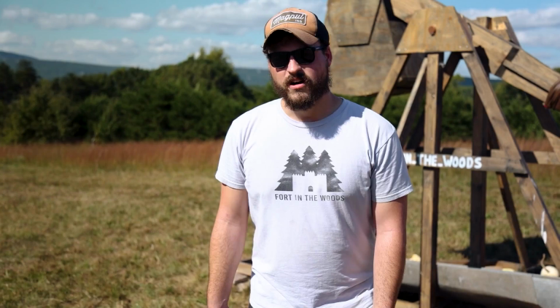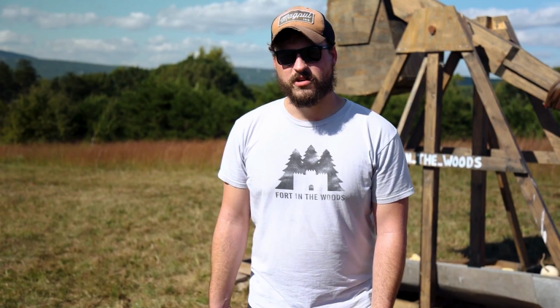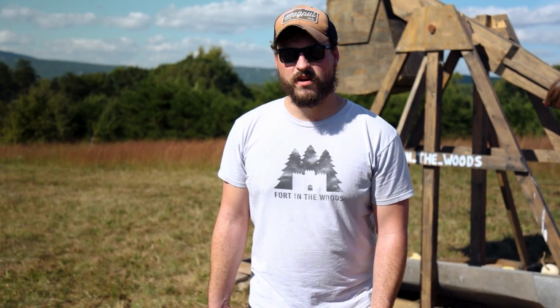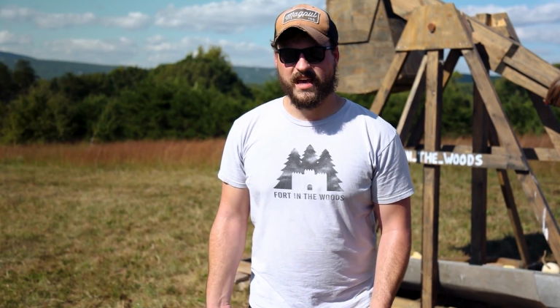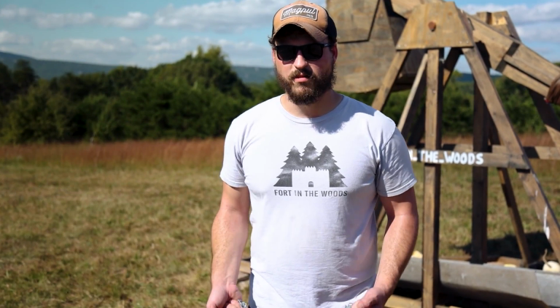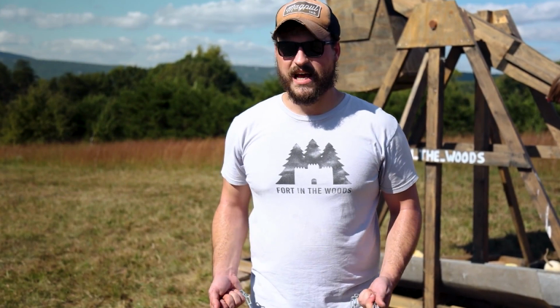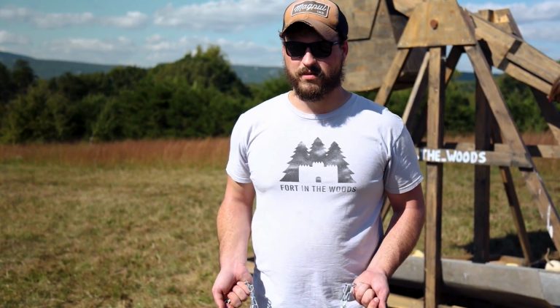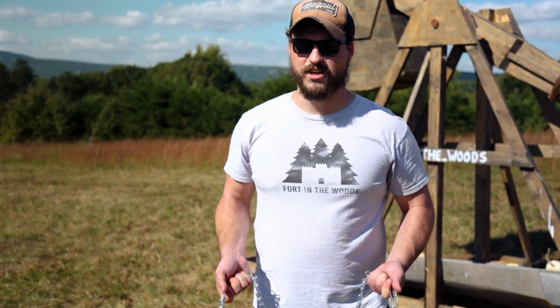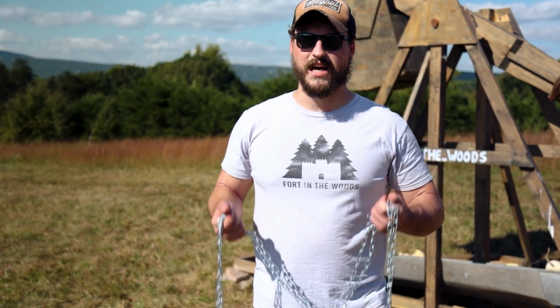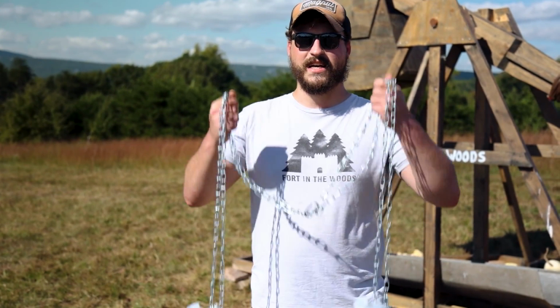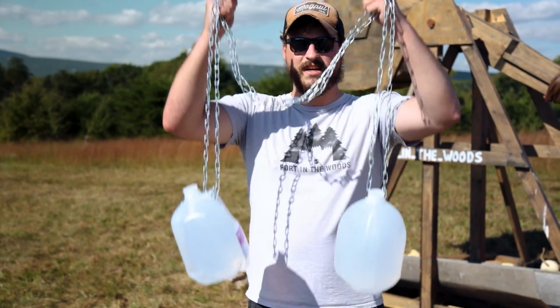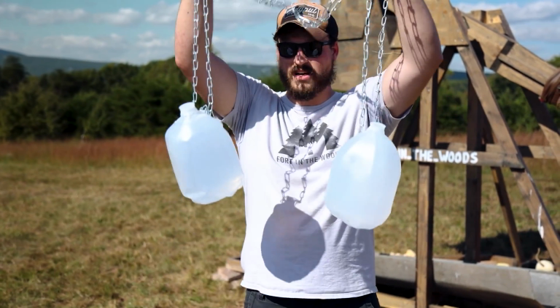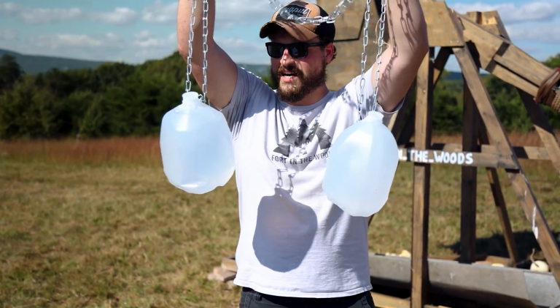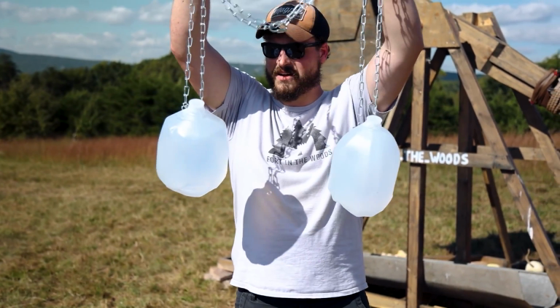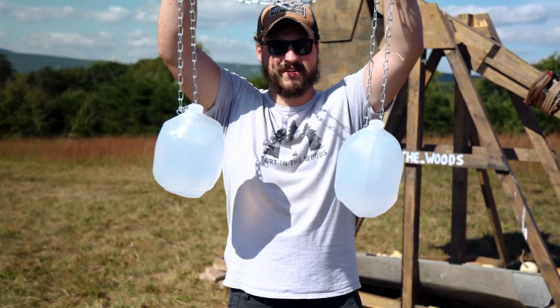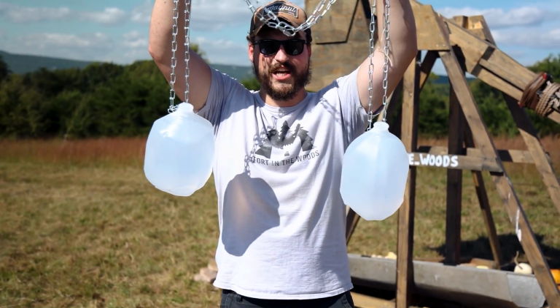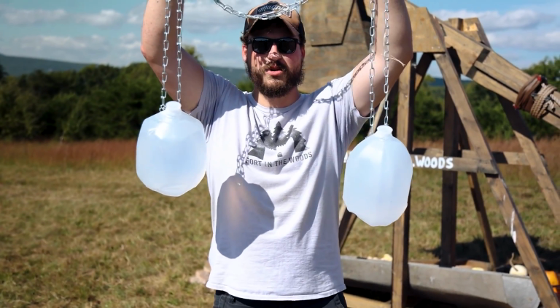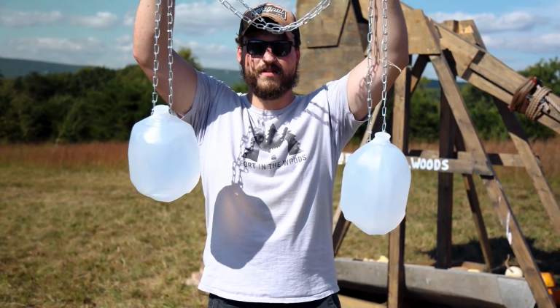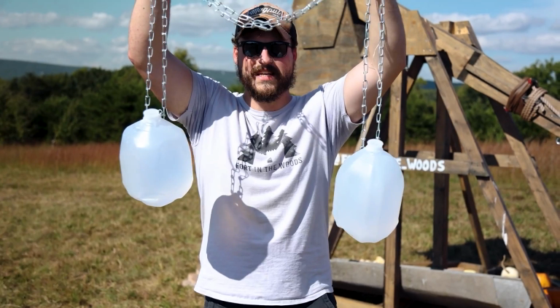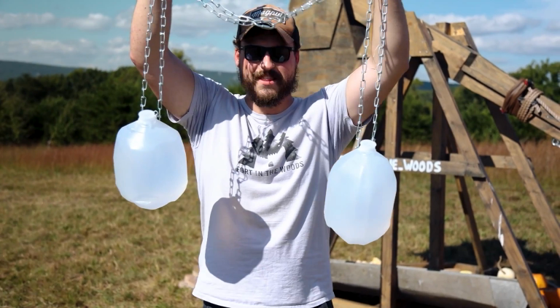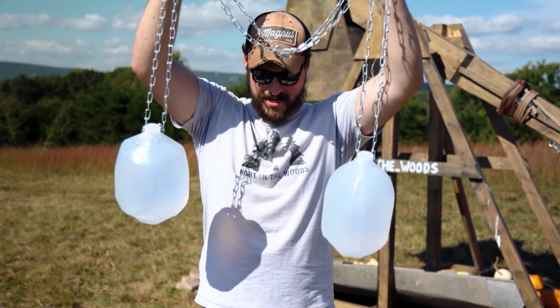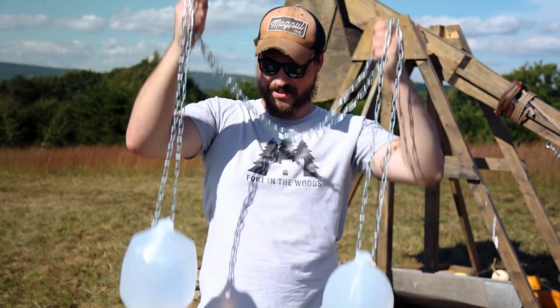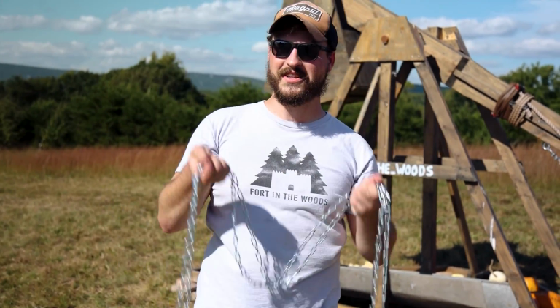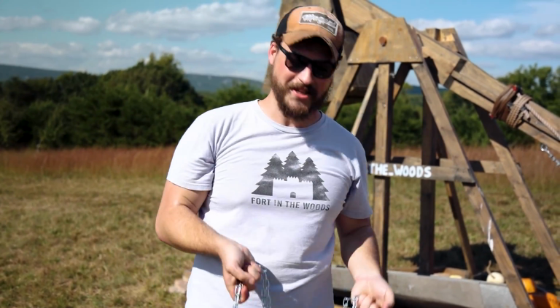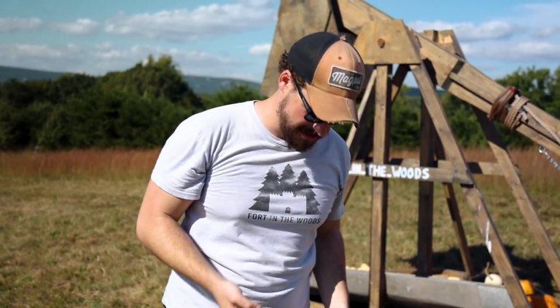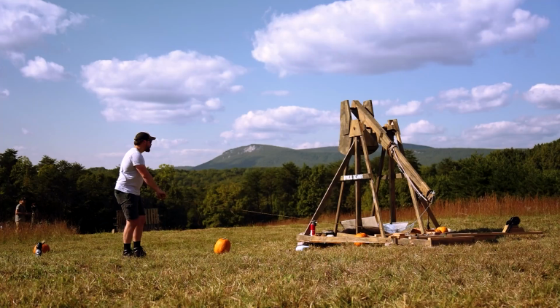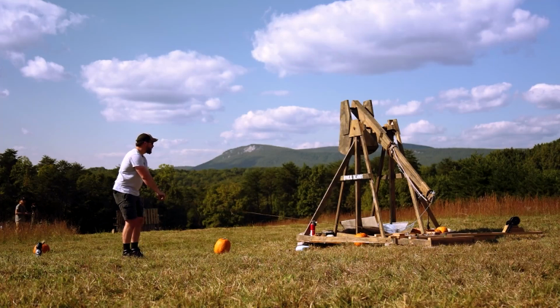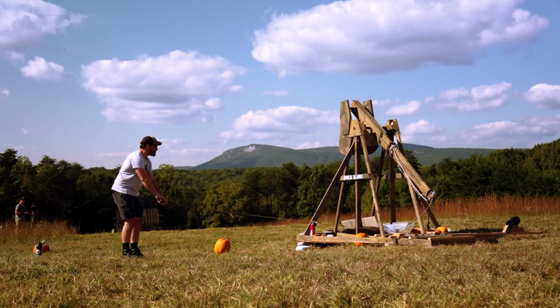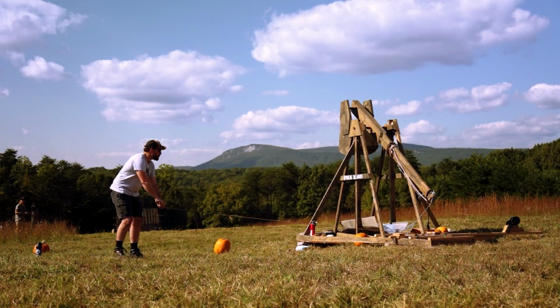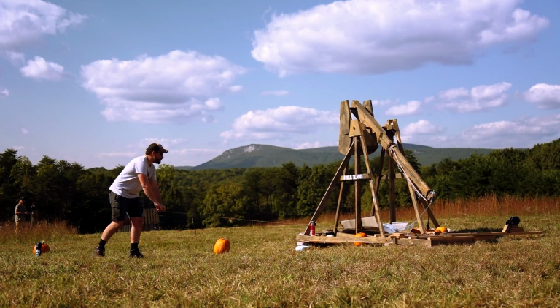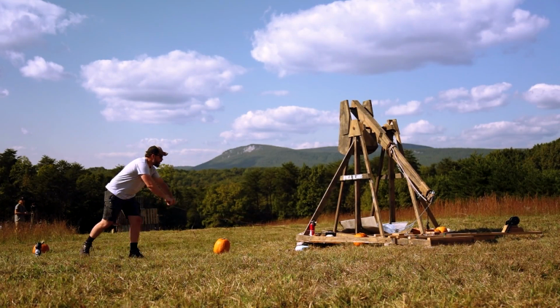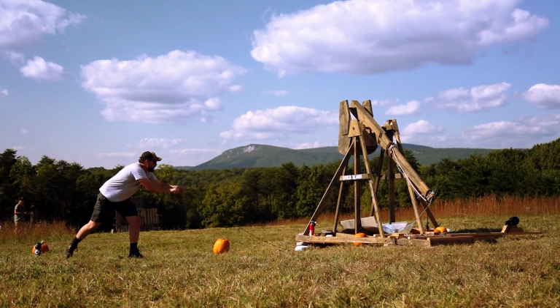So one of the cameramen had a really good idea: chain two of them together. Let's see how this goes. 3, 2, 1.